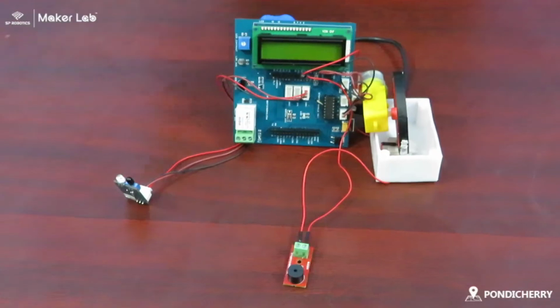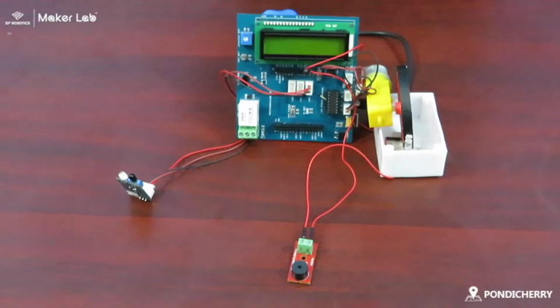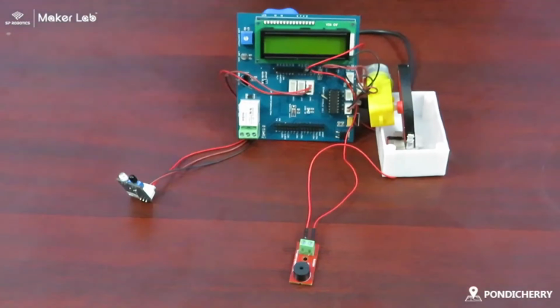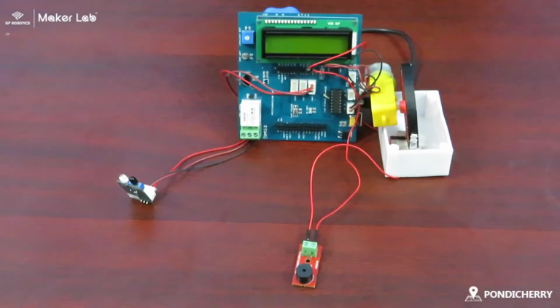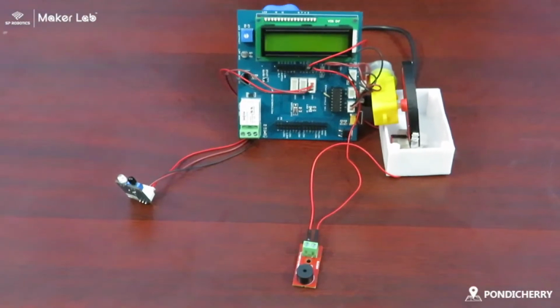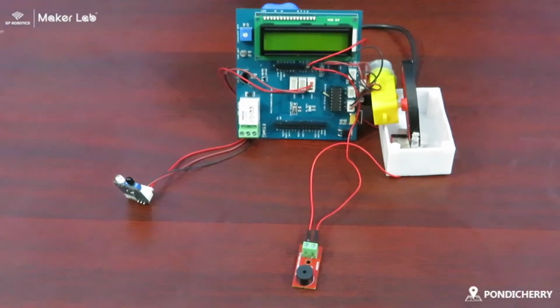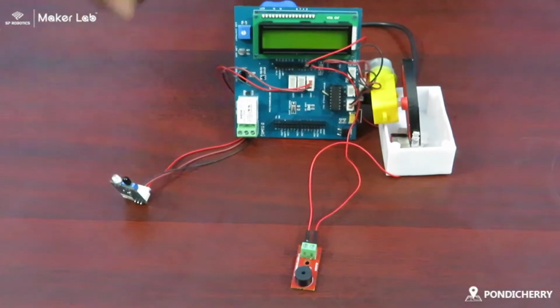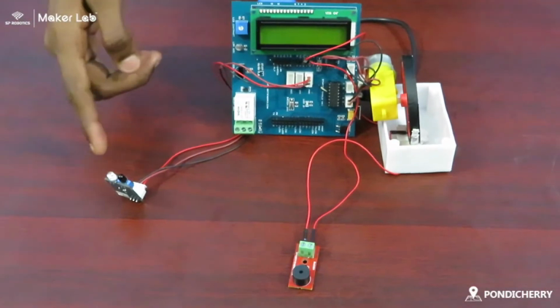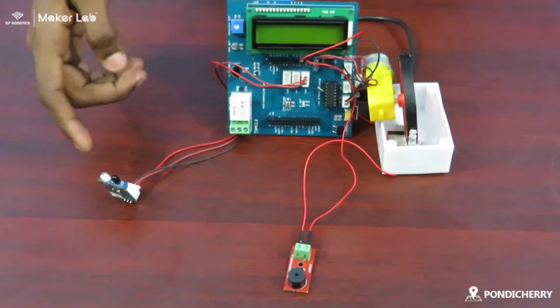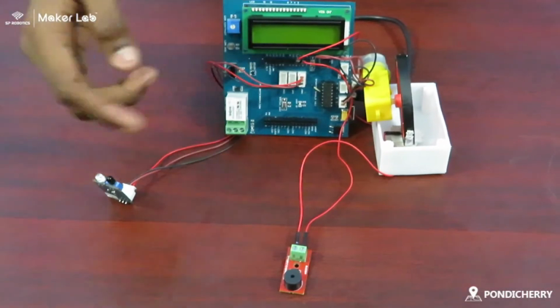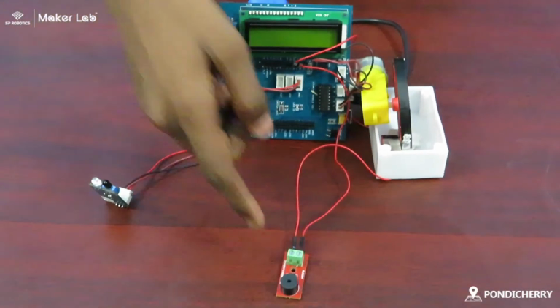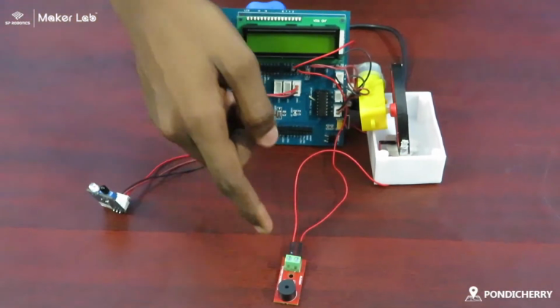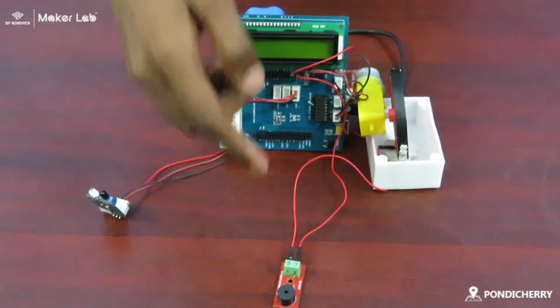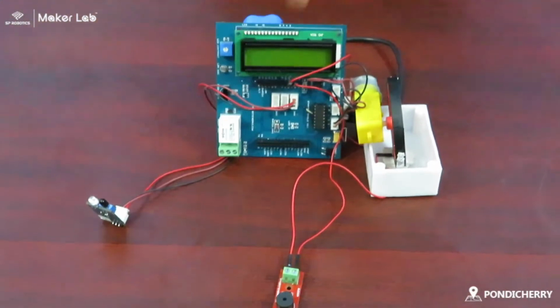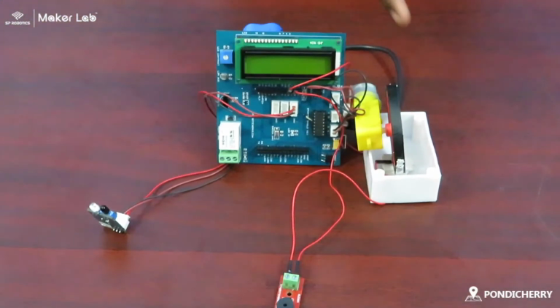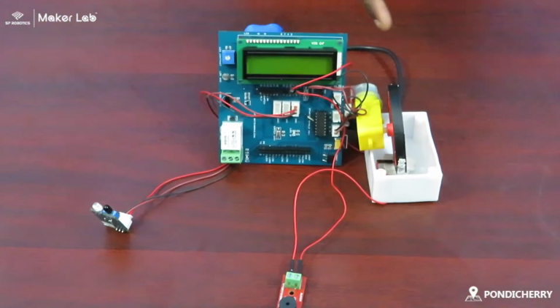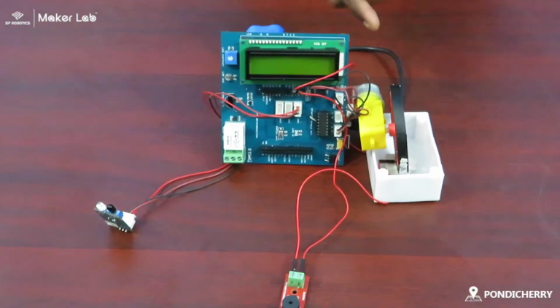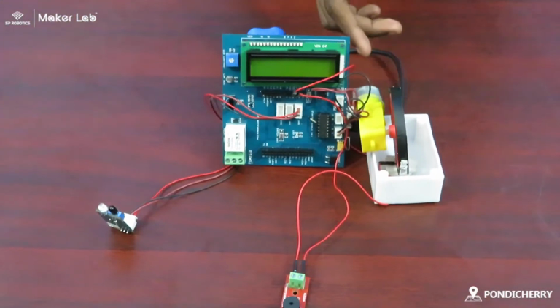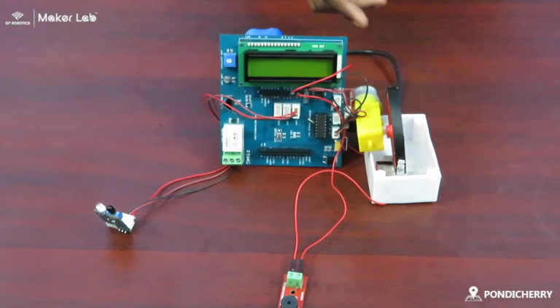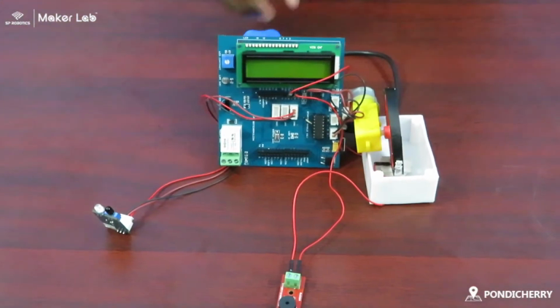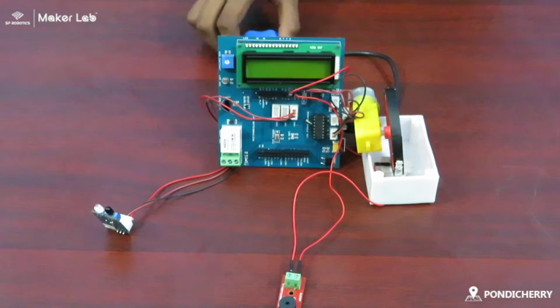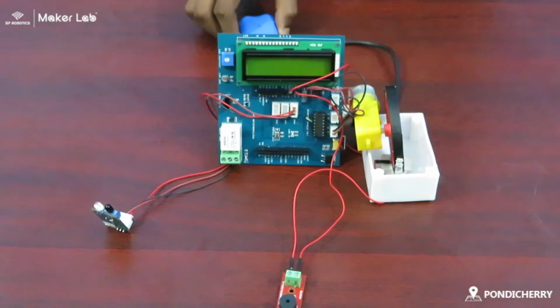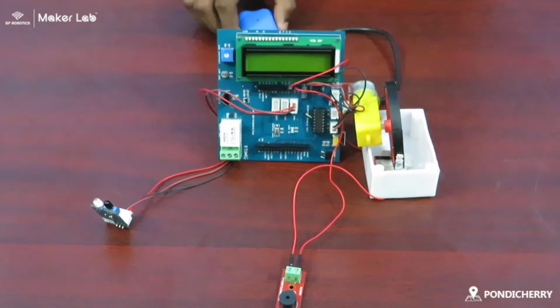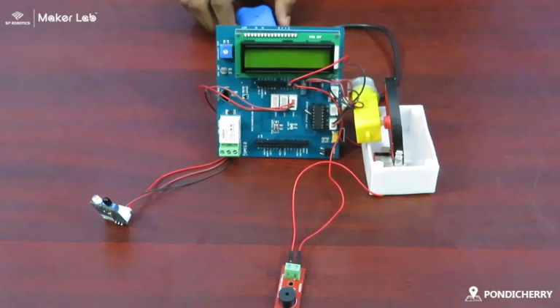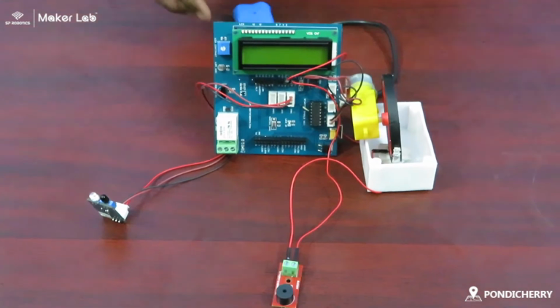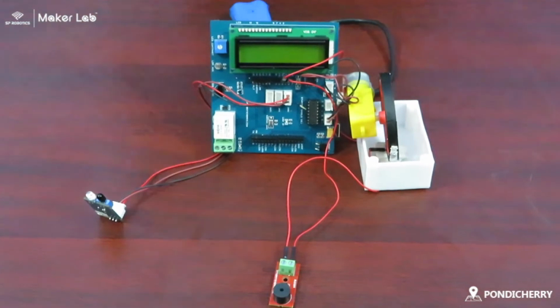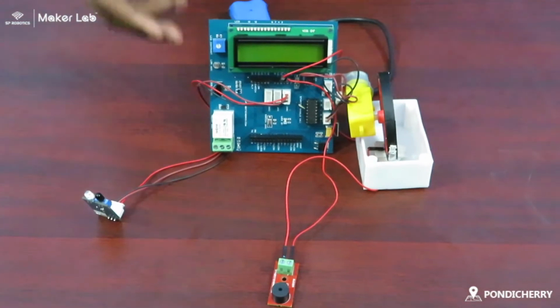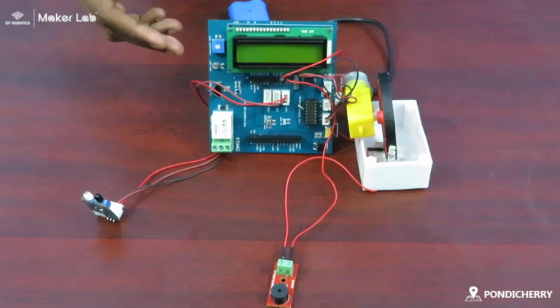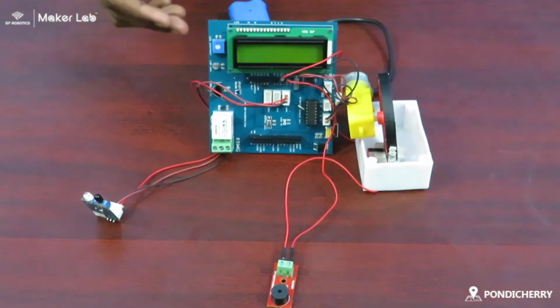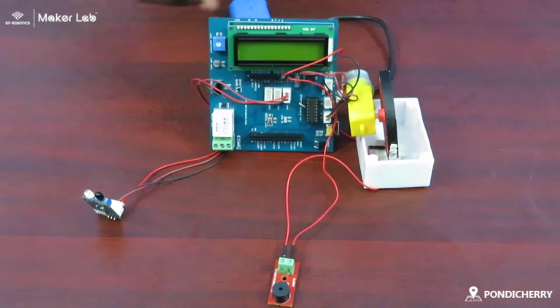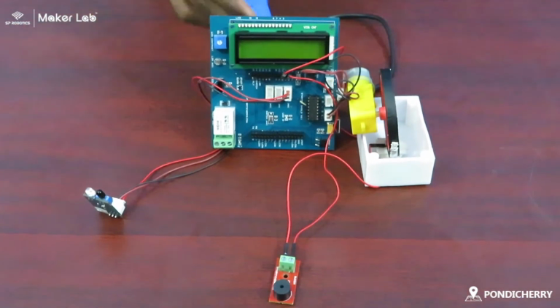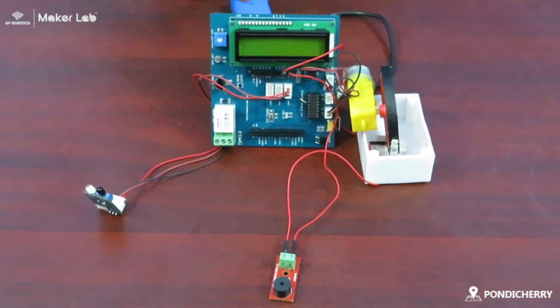Components I have used: IR sensor, buzzer, wheel, motor, battery, starter shield and Arduino.